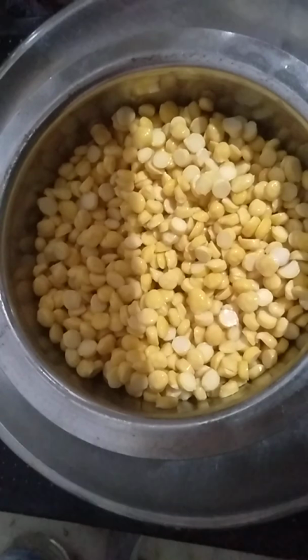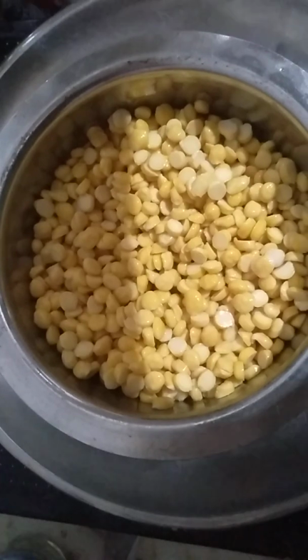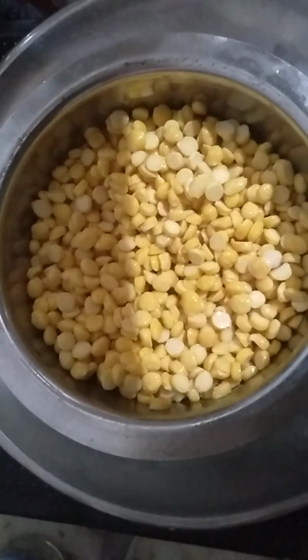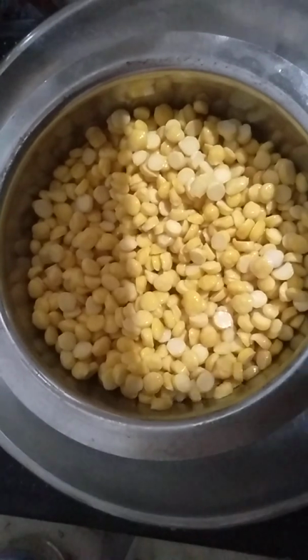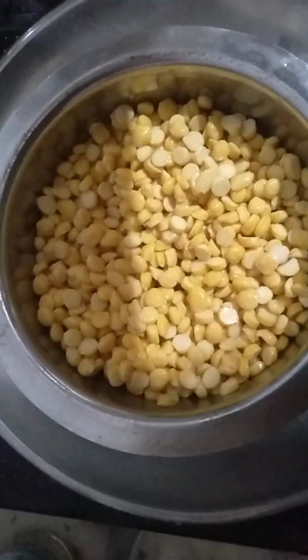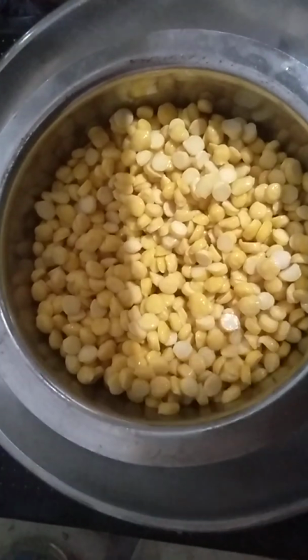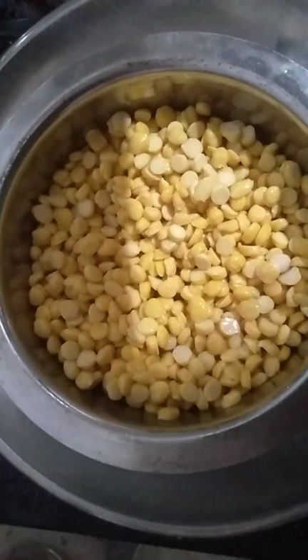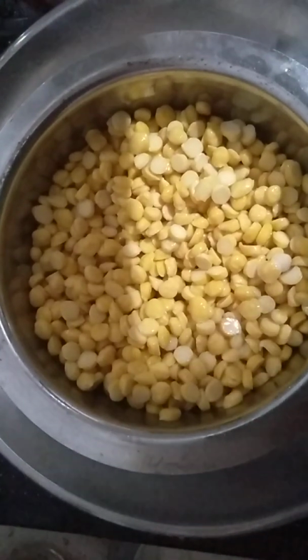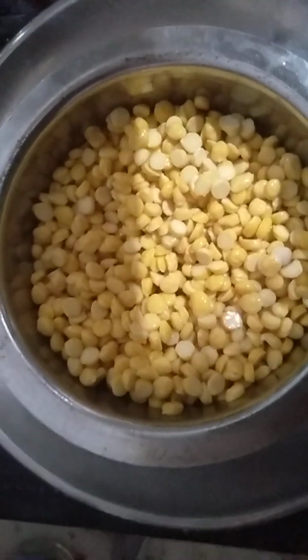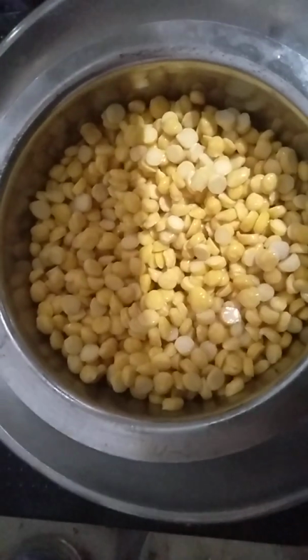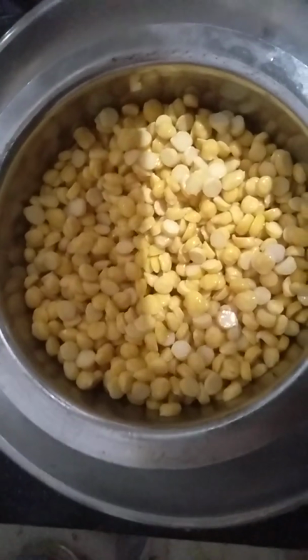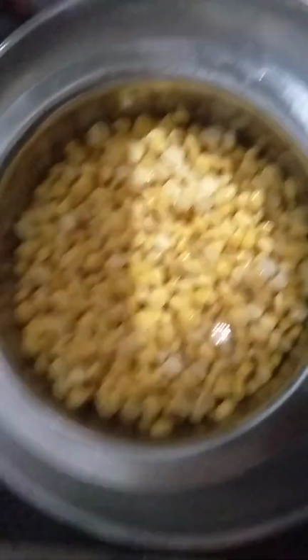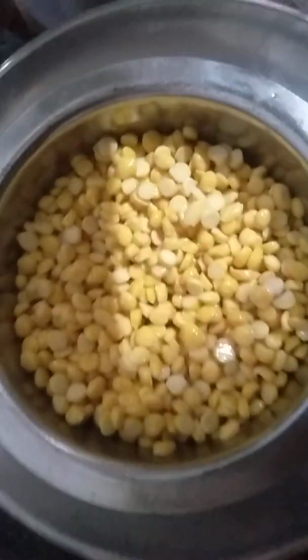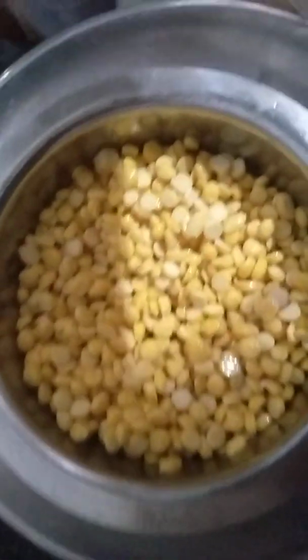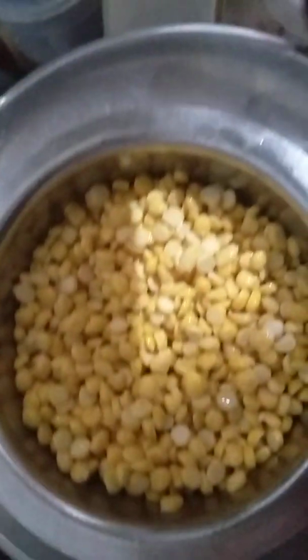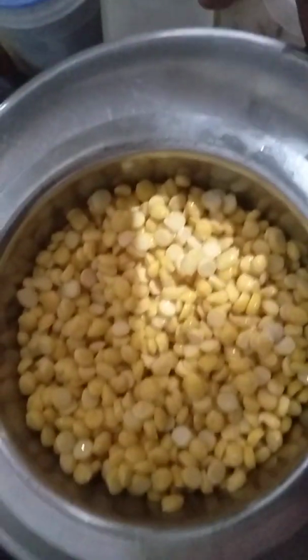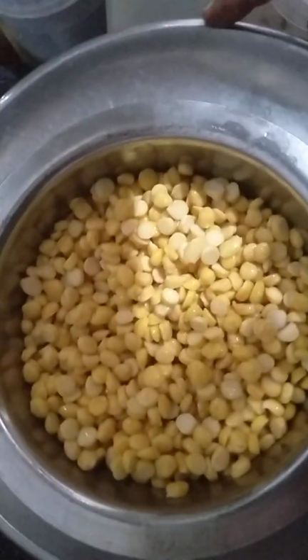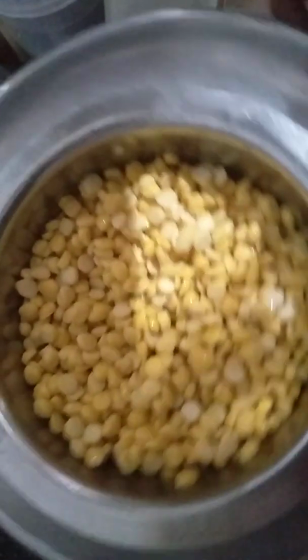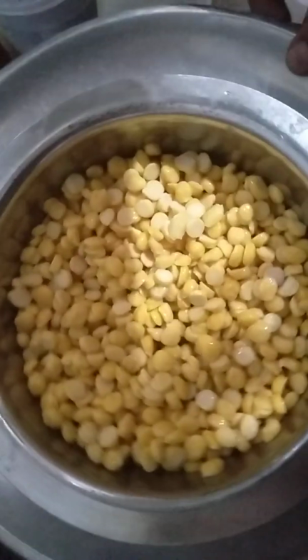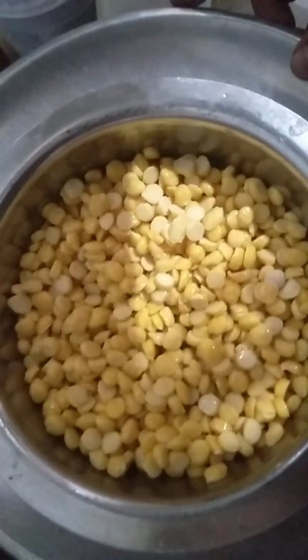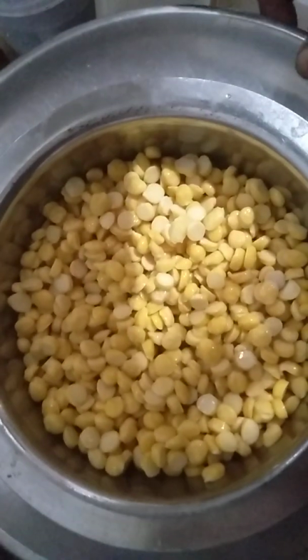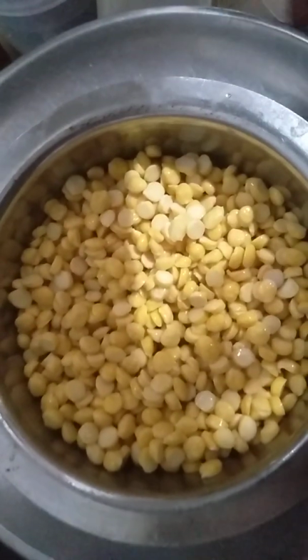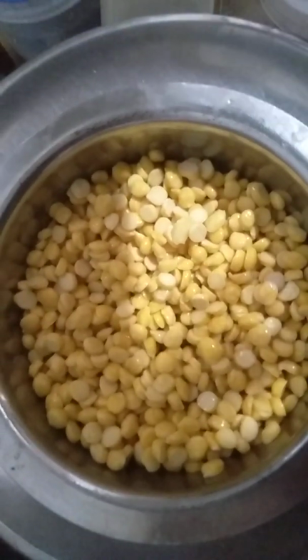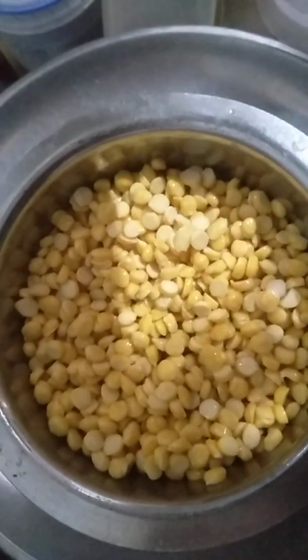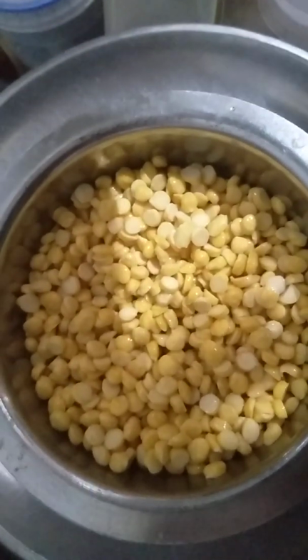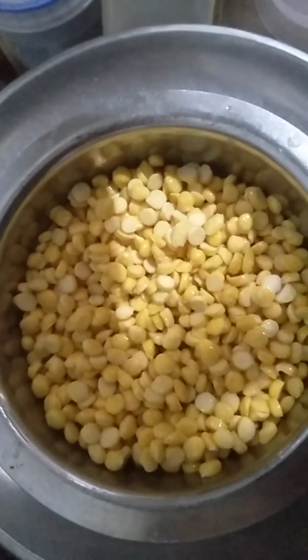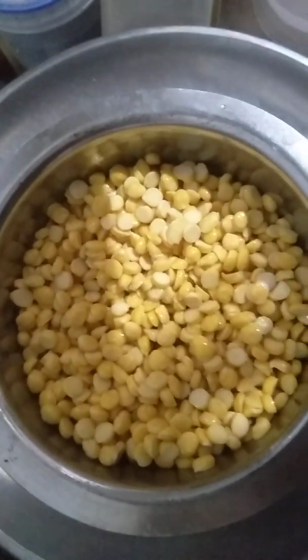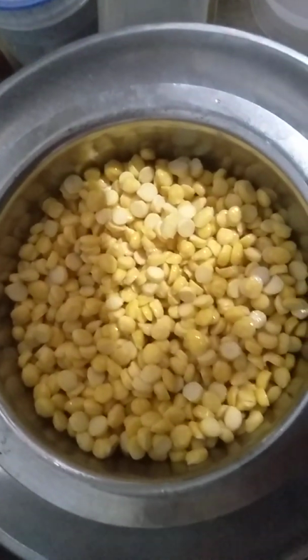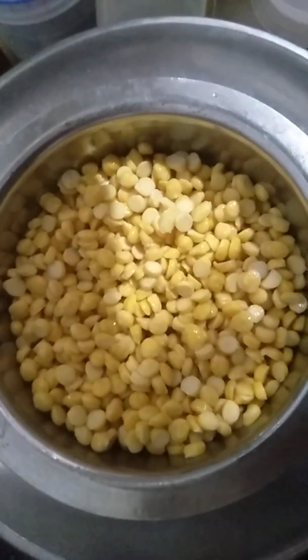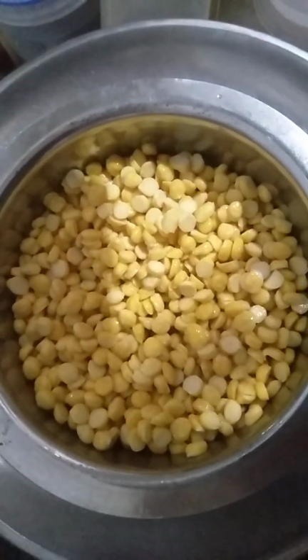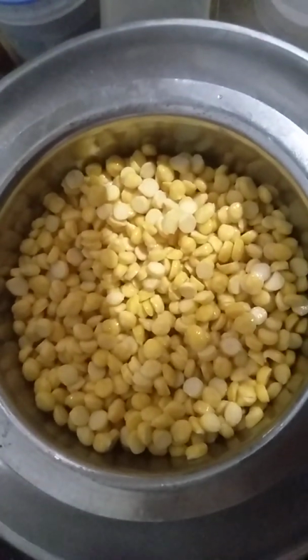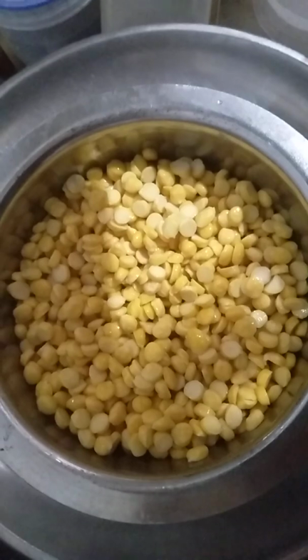Hello friends, today I am going to make chana dal vada in microwave.